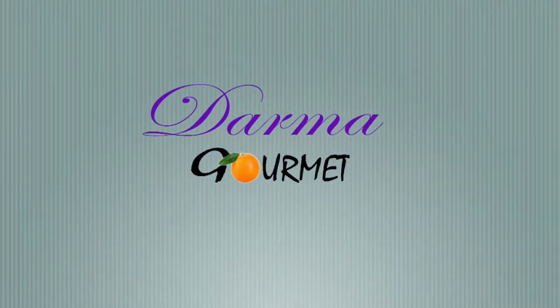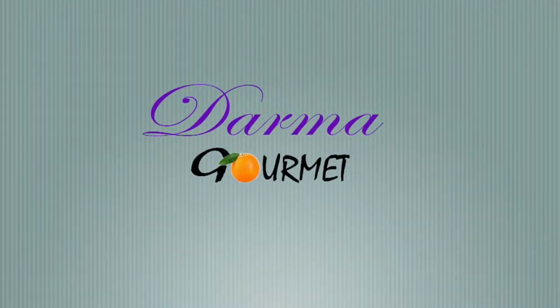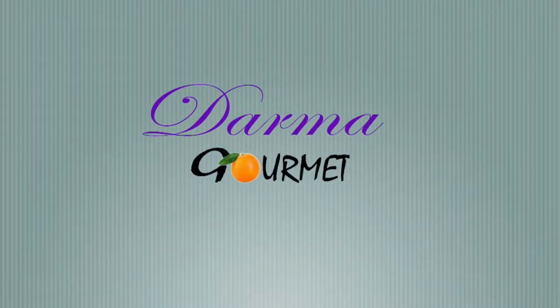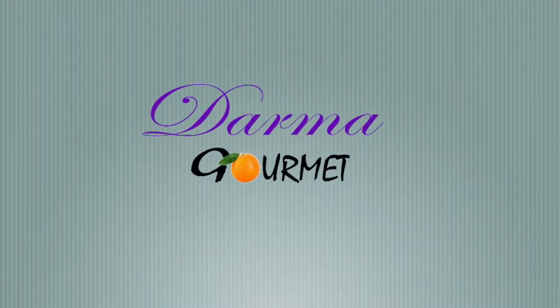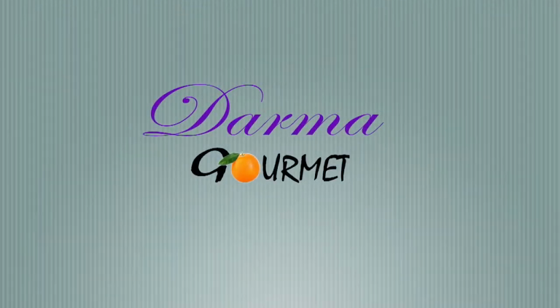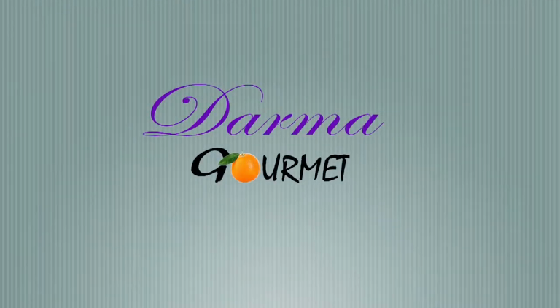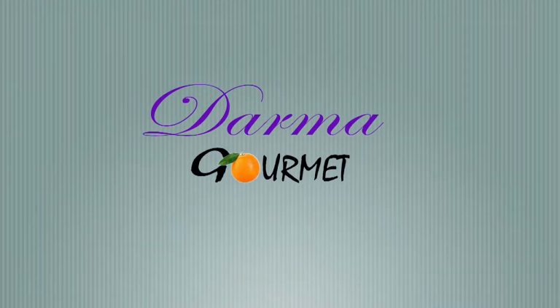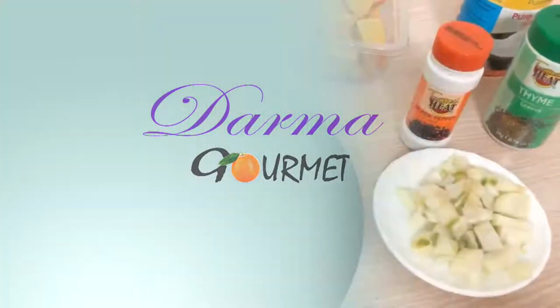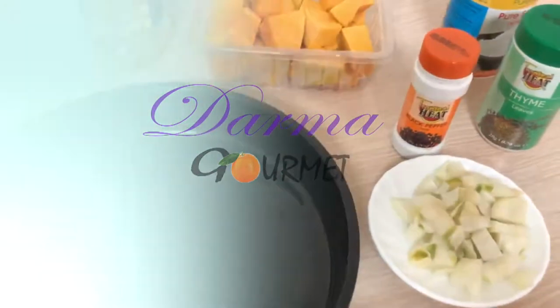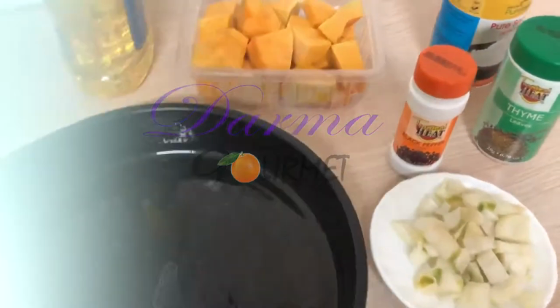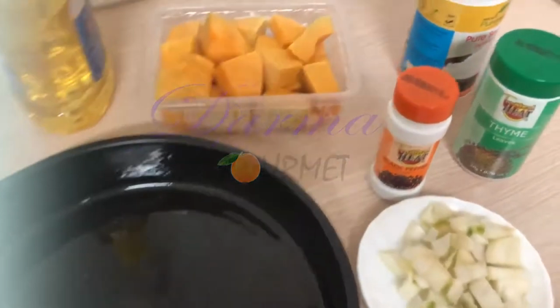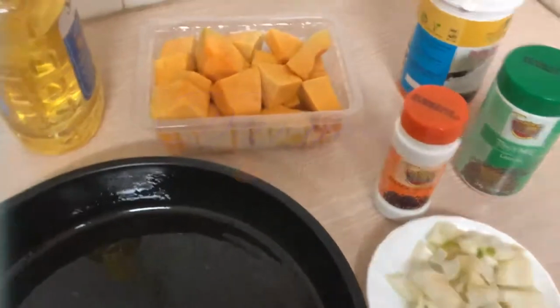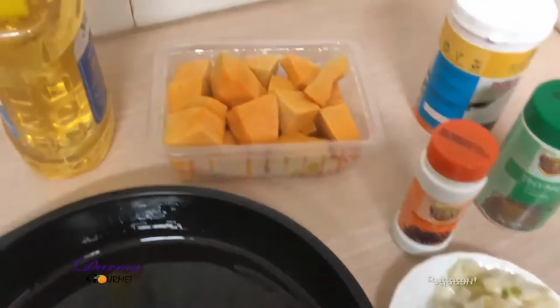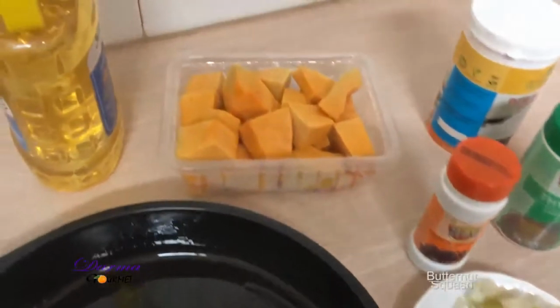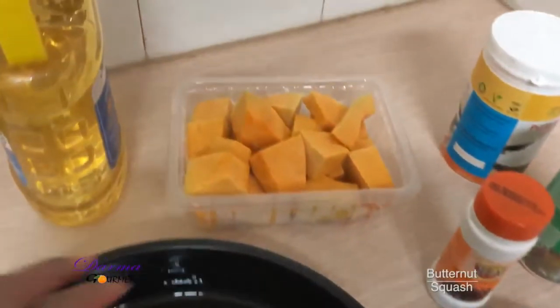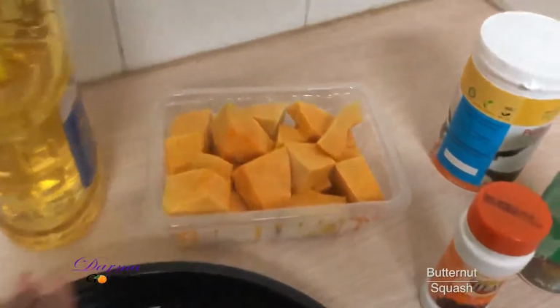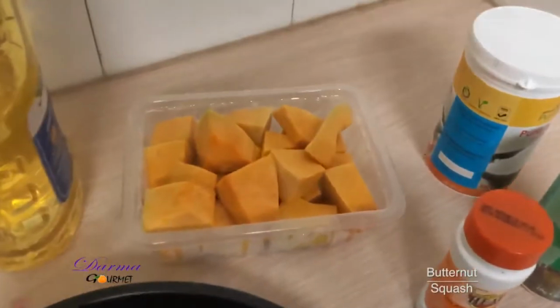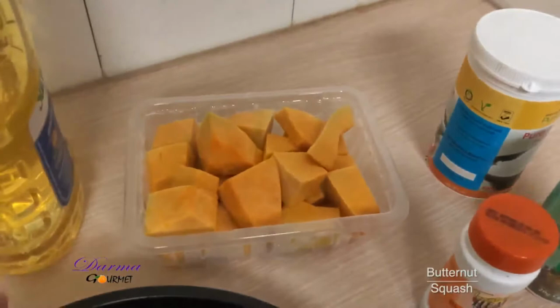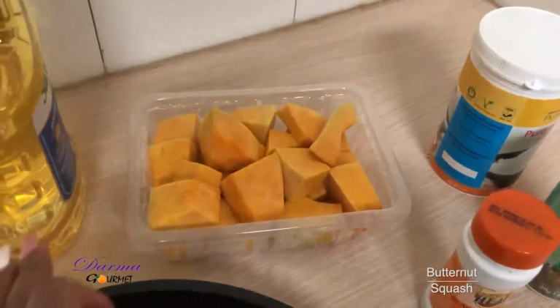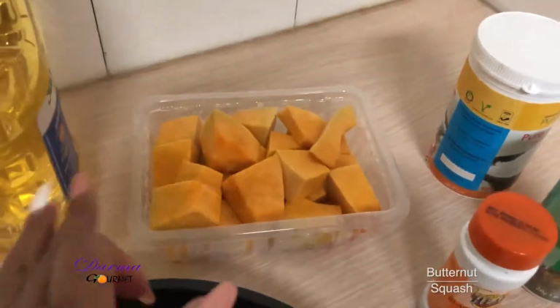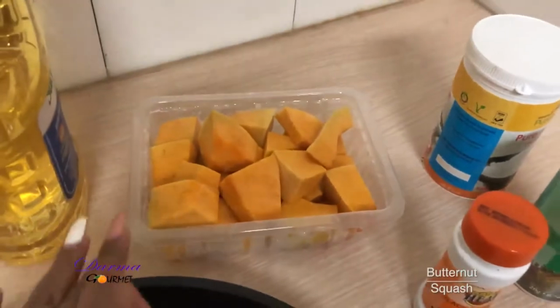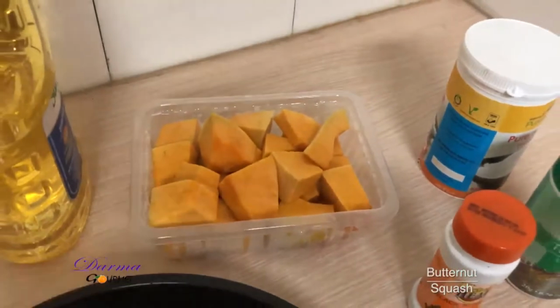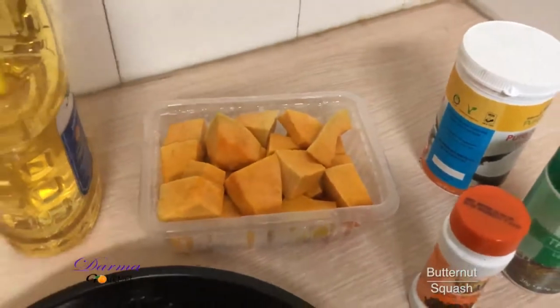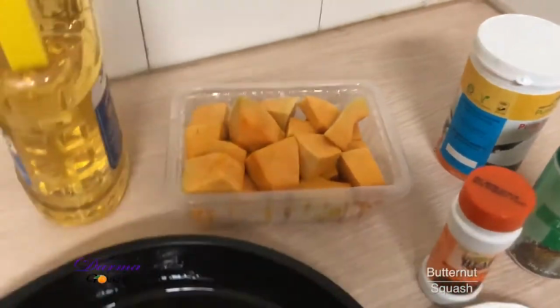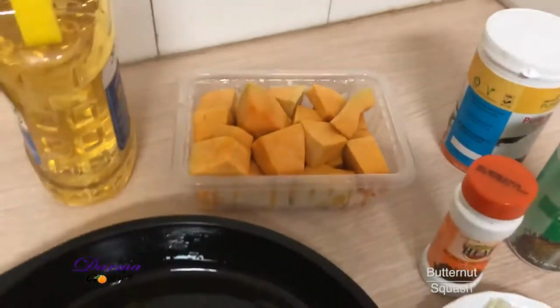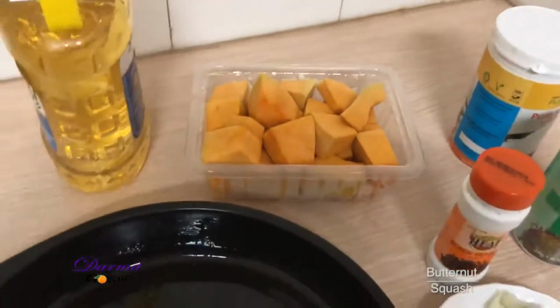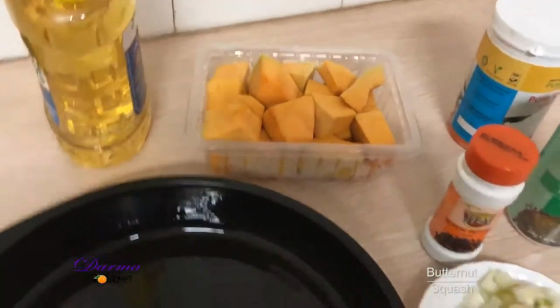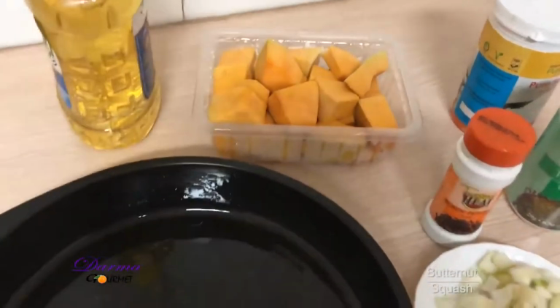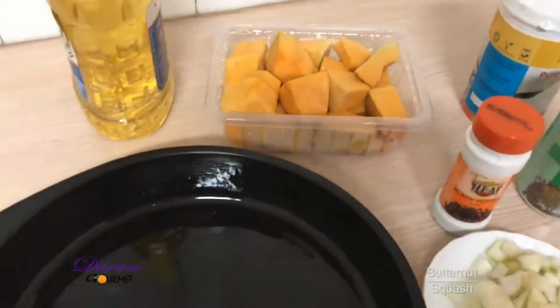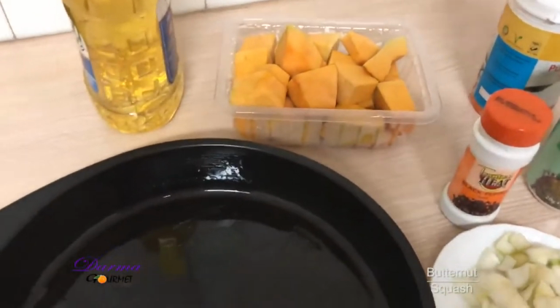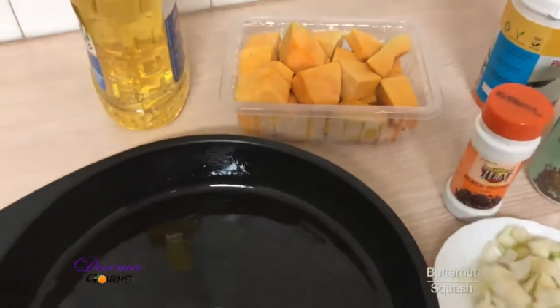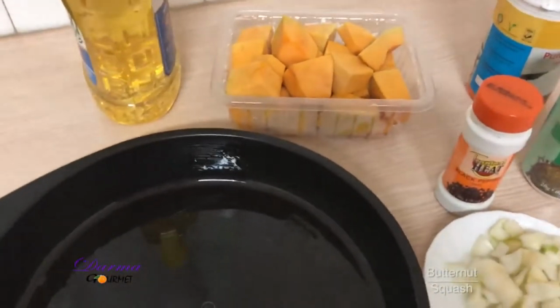Welcome to Damagume. Today I'm going to make butternut squash and I'm going to roast the butternut.